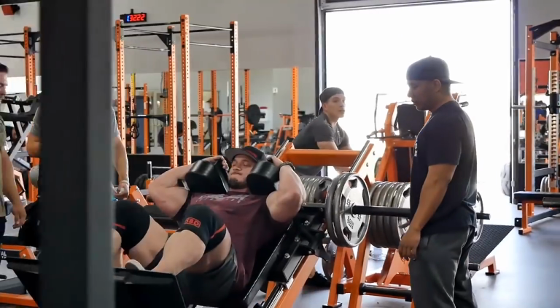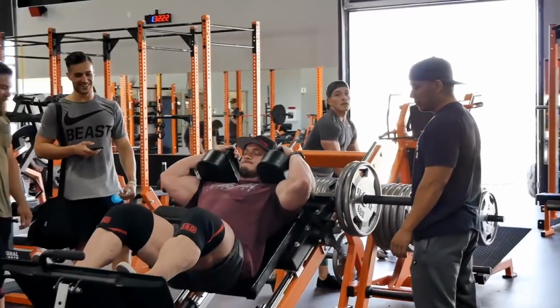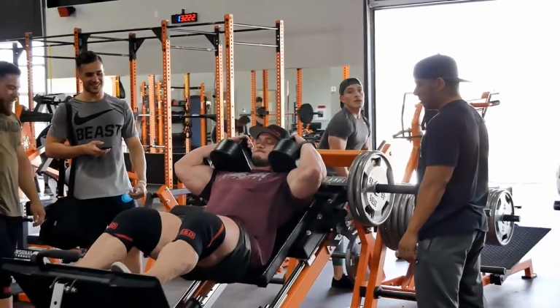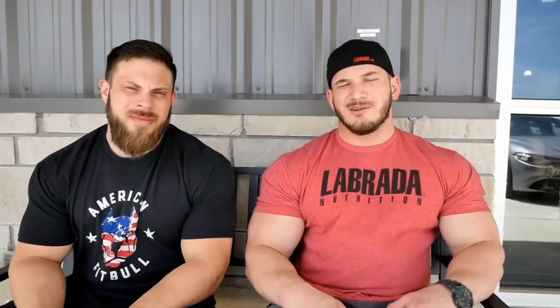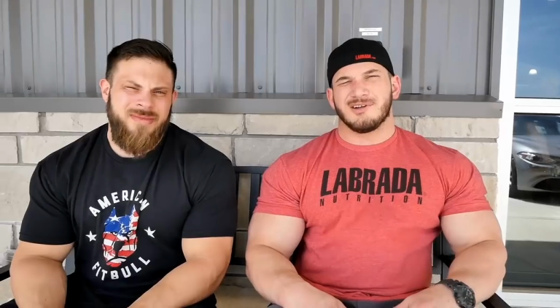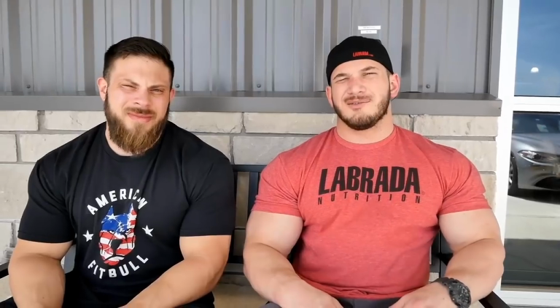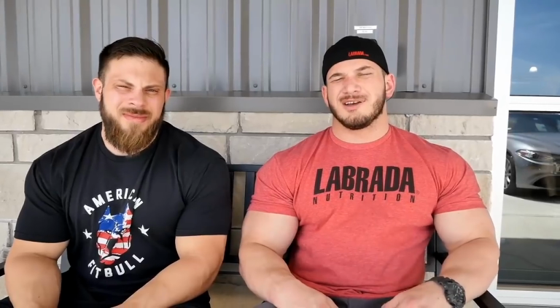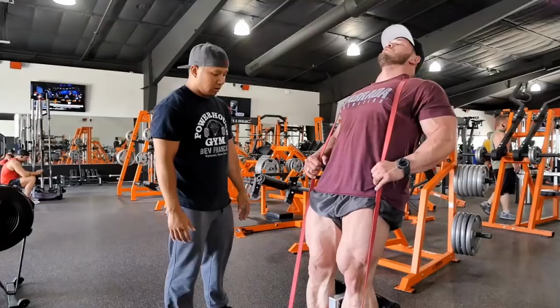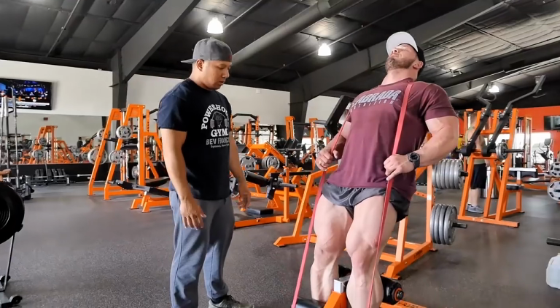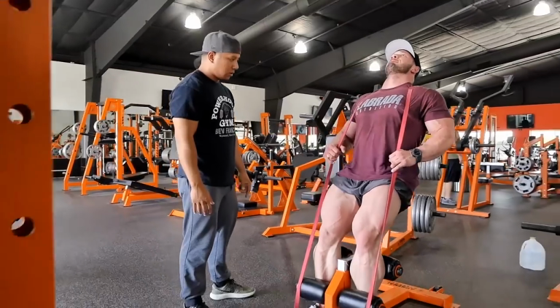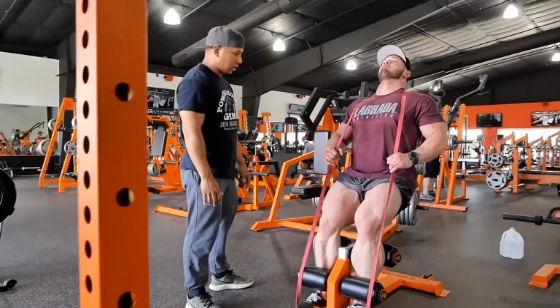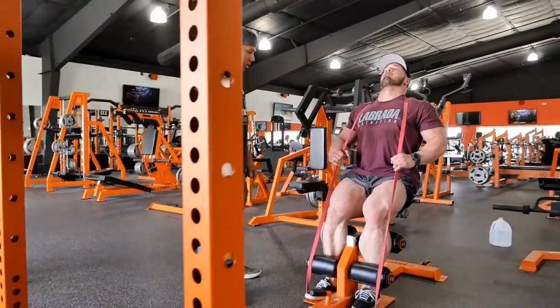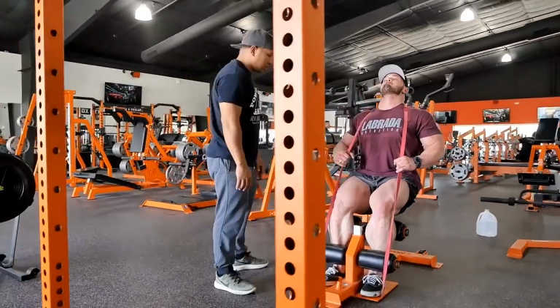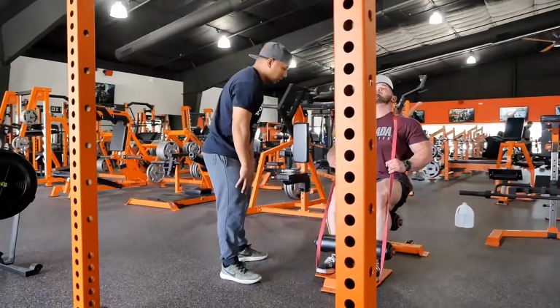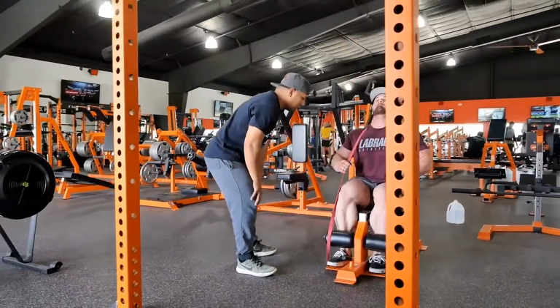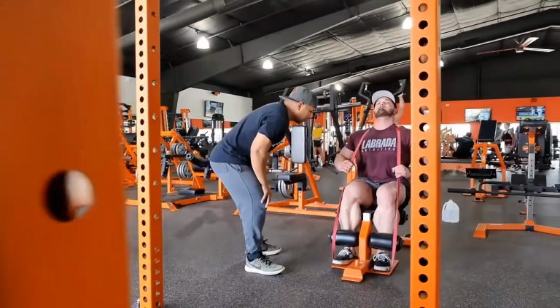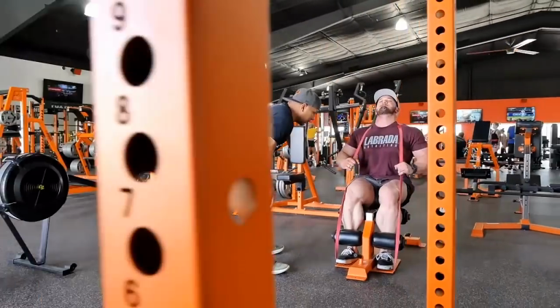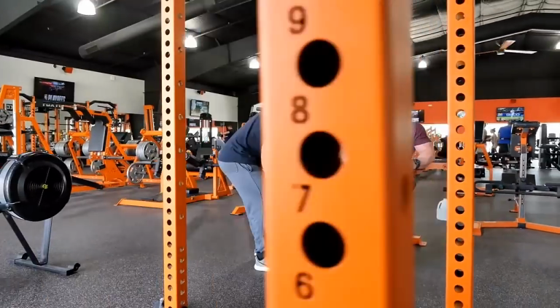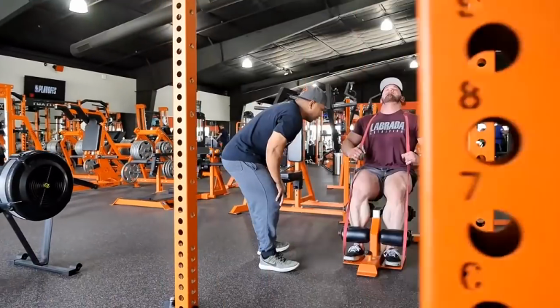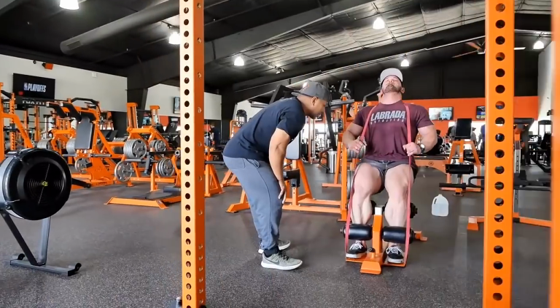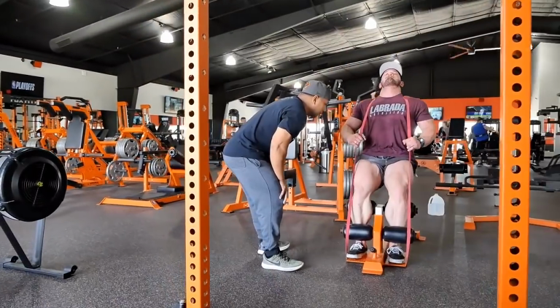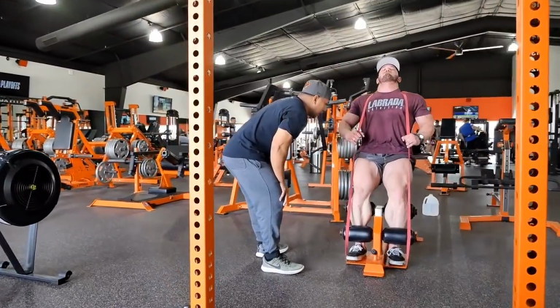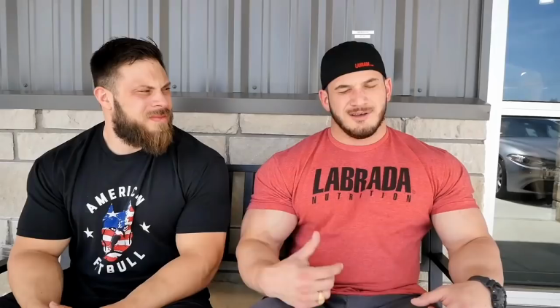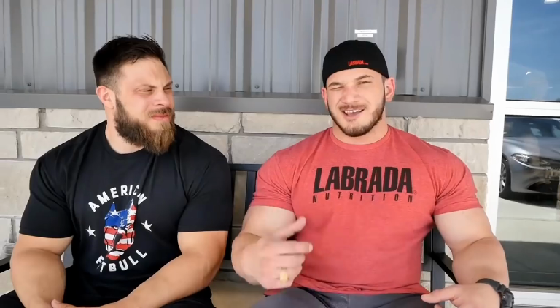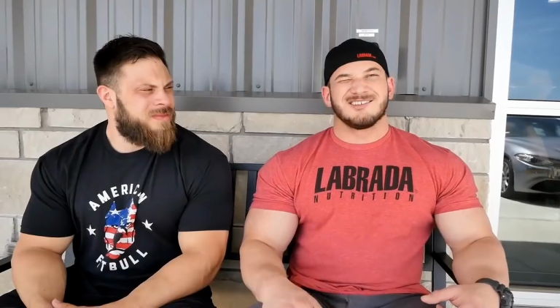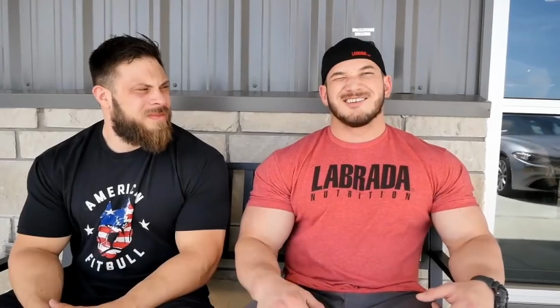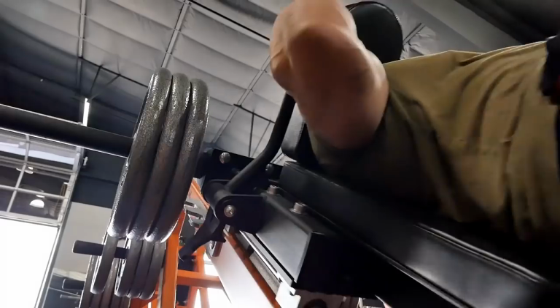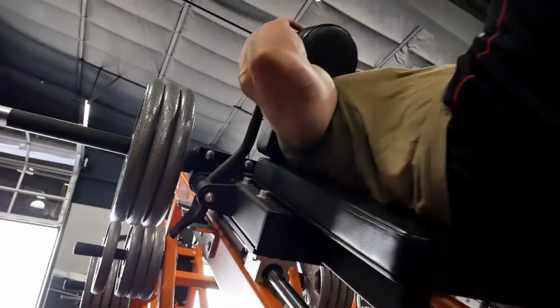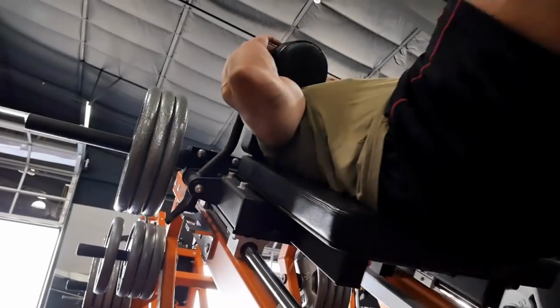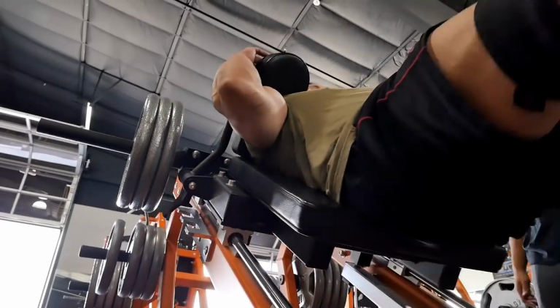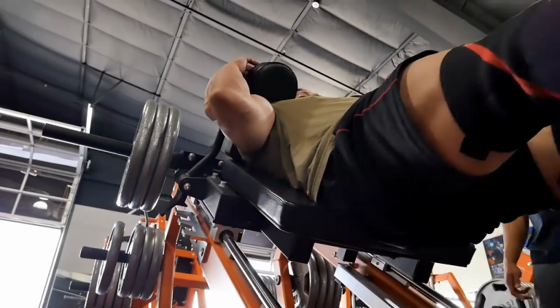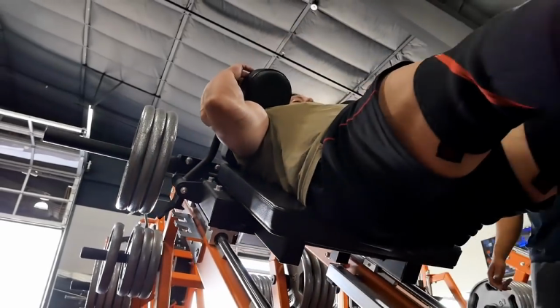Today really was an awesome leg day. Awesome gym, awesome equipment, felt good. Him and I killed it, so can't ask for much more than that.